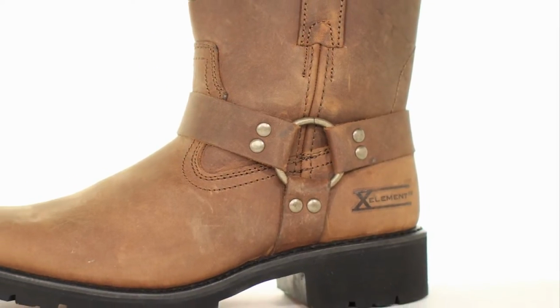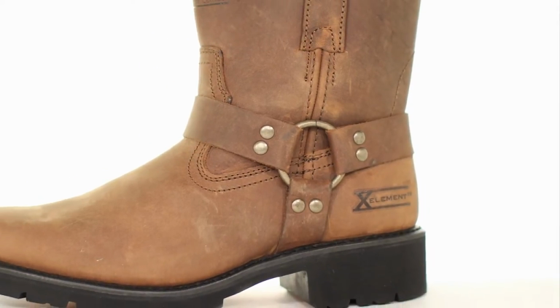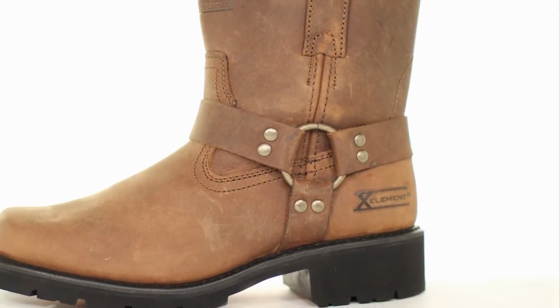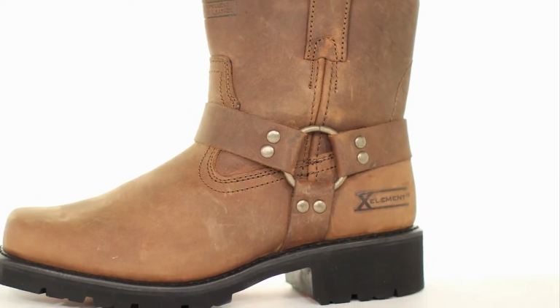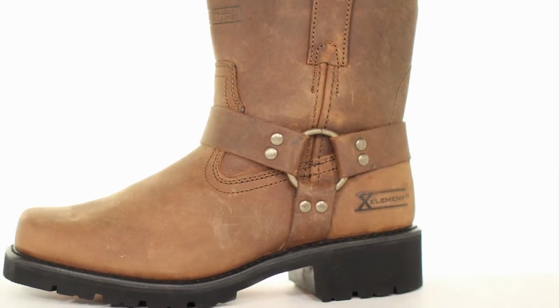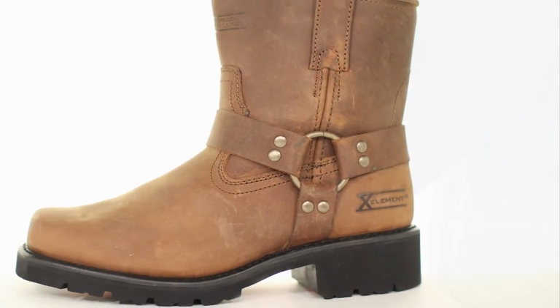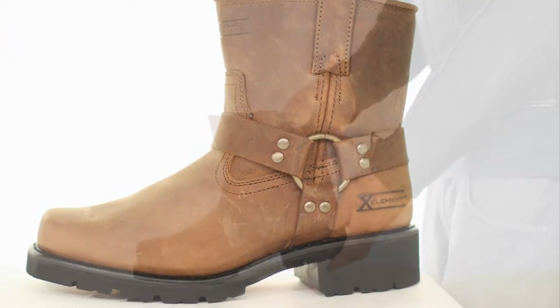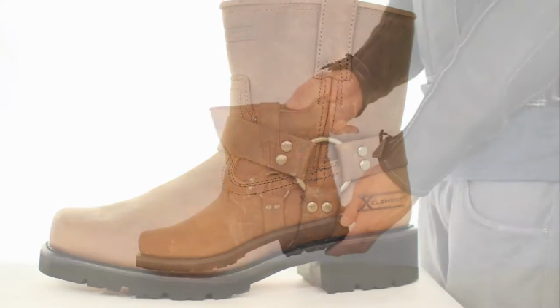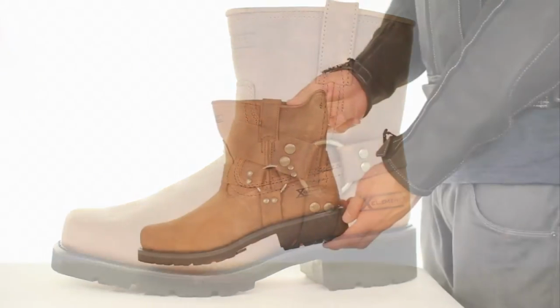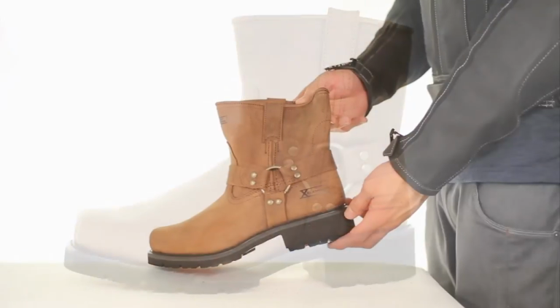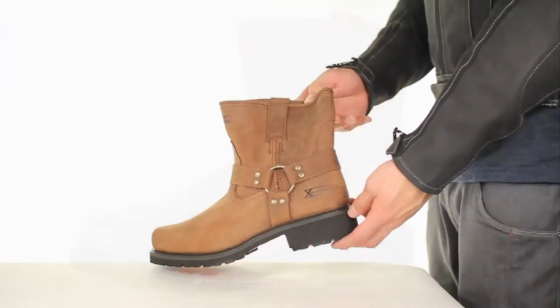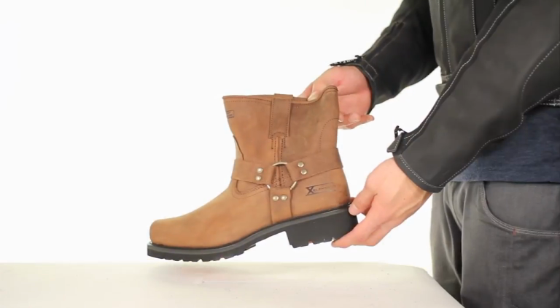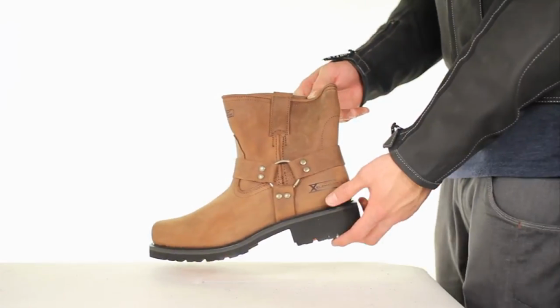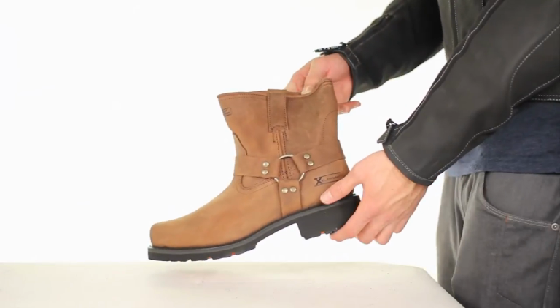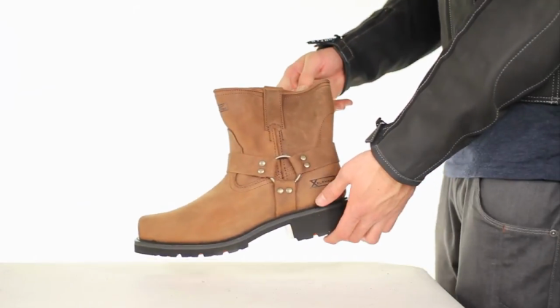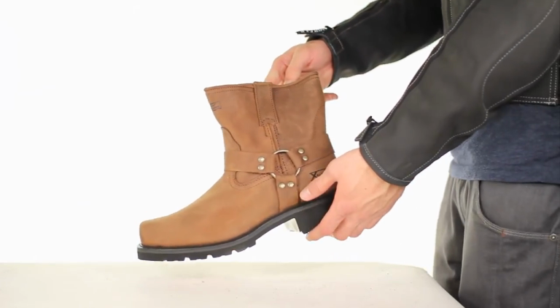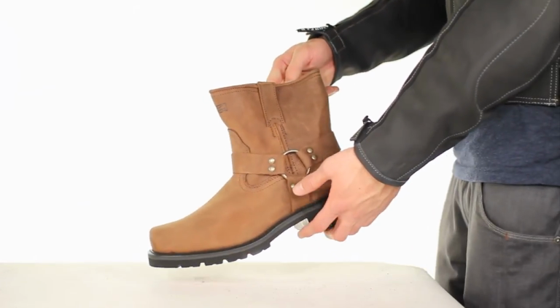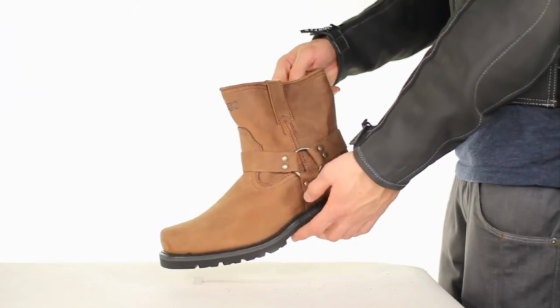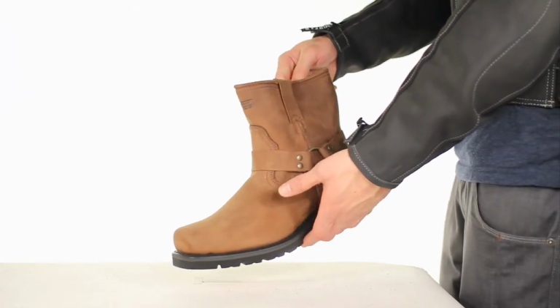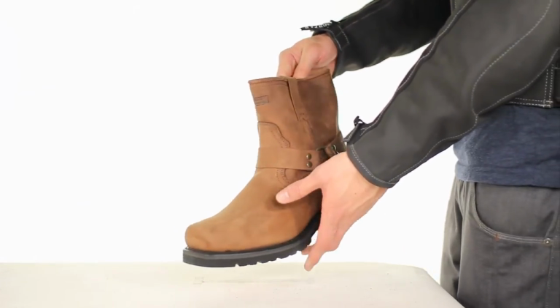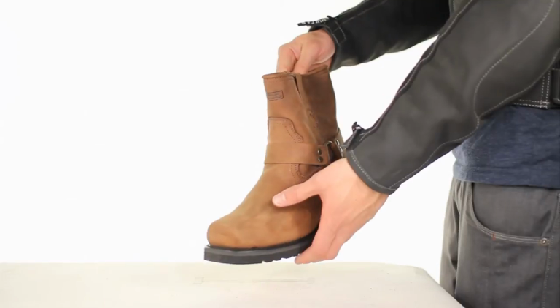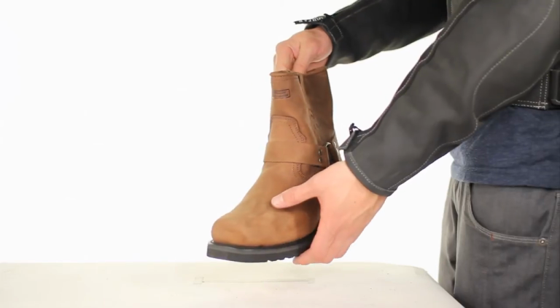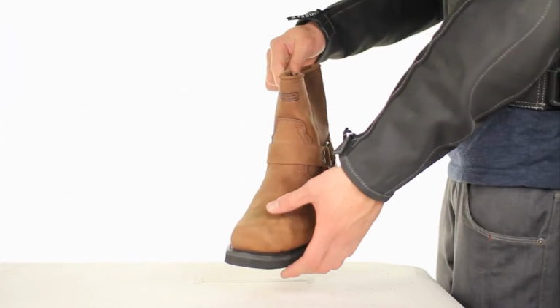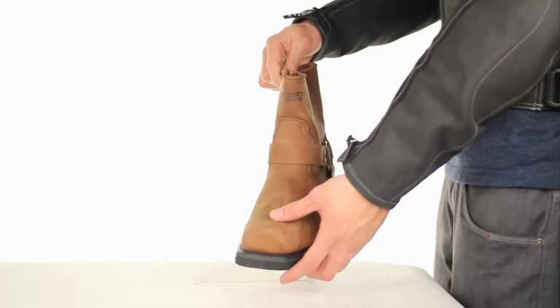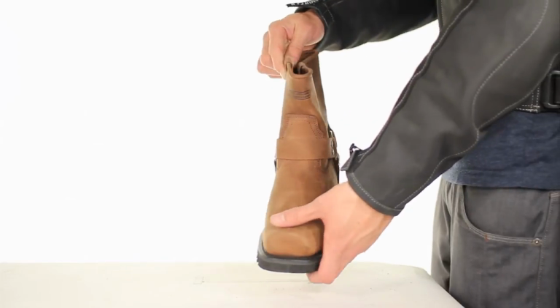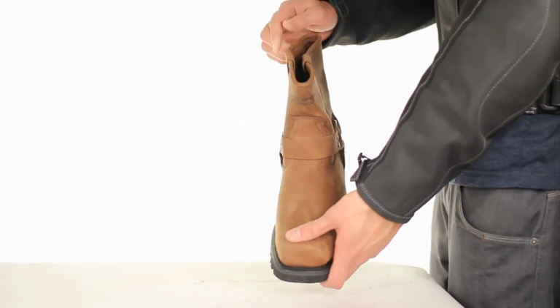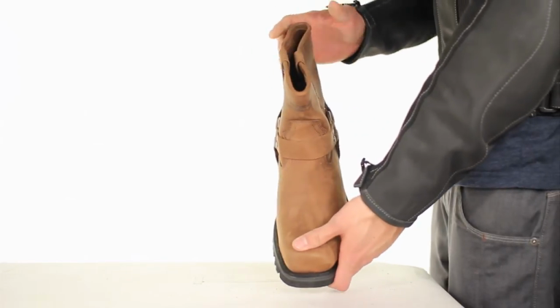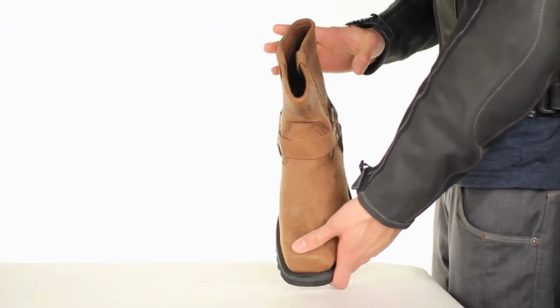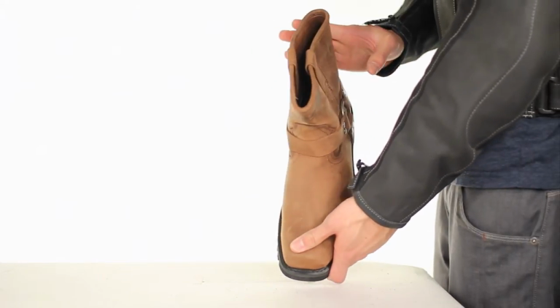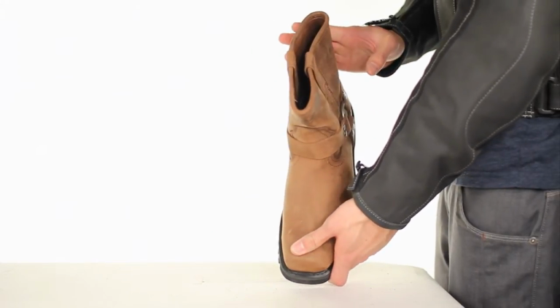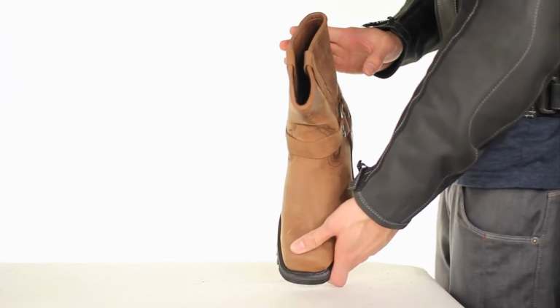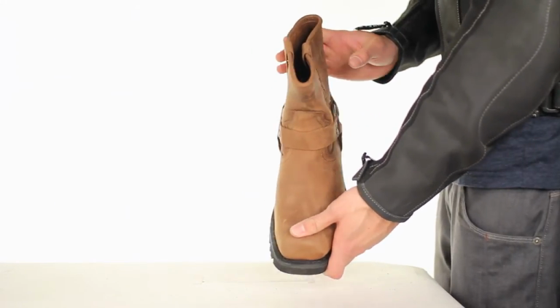Short Classic Harness Design at 7-inch tall upper, a 2-inch heel, and oil-resistant lug sole.